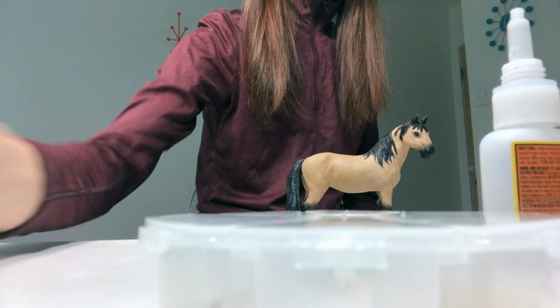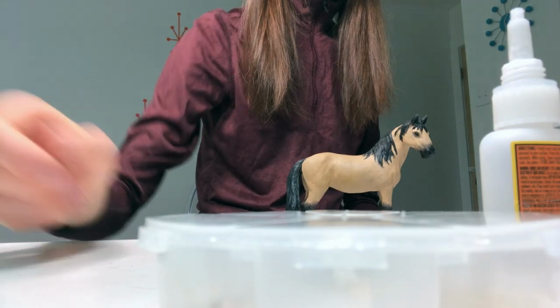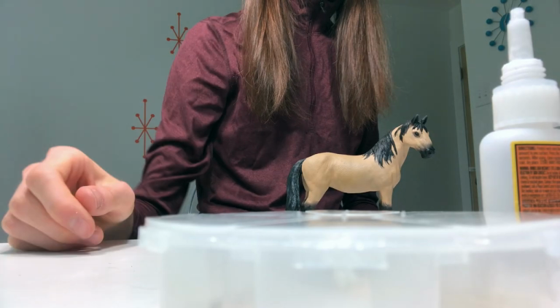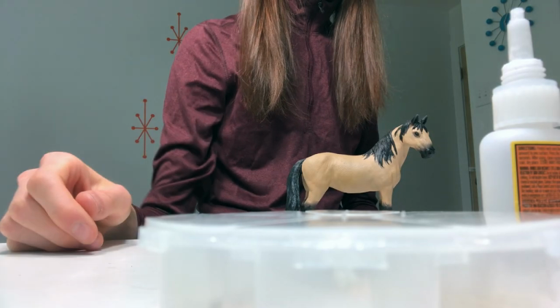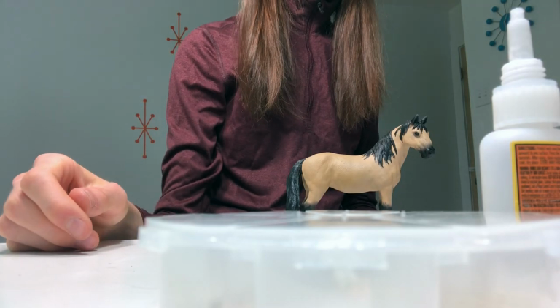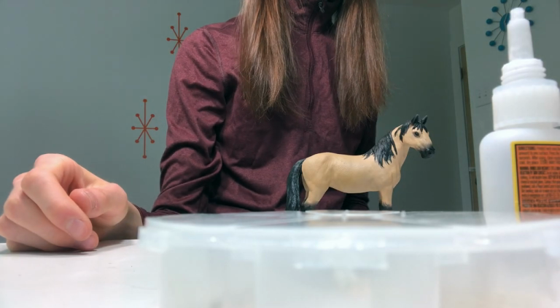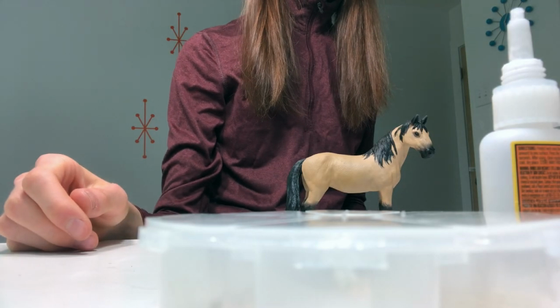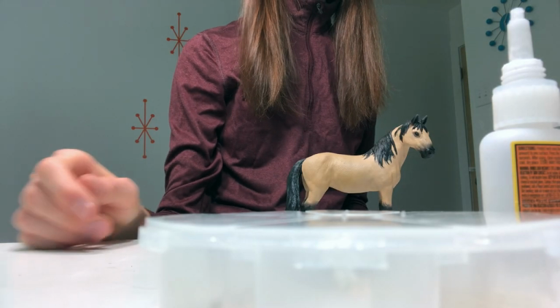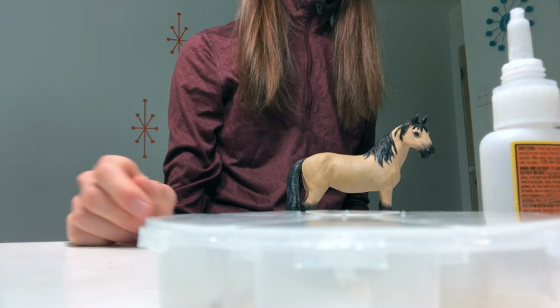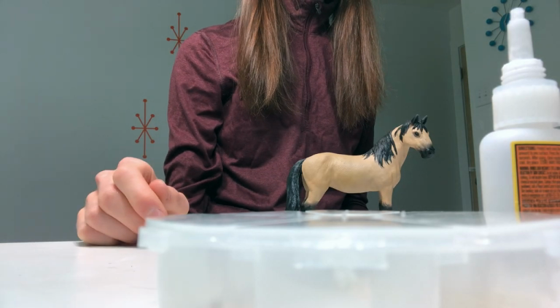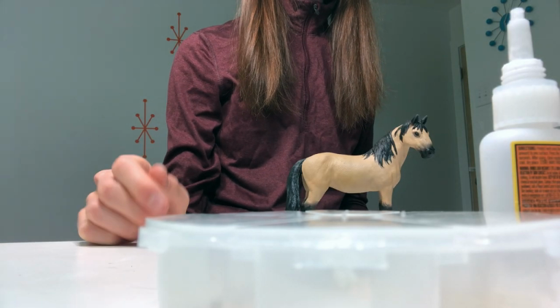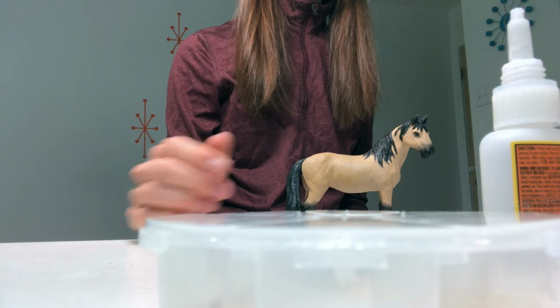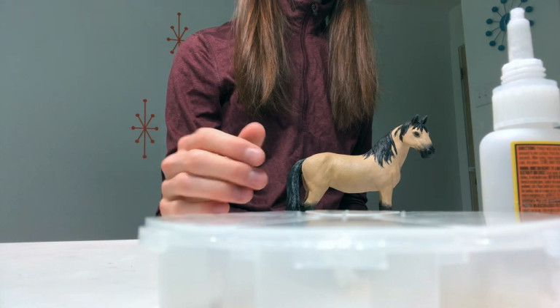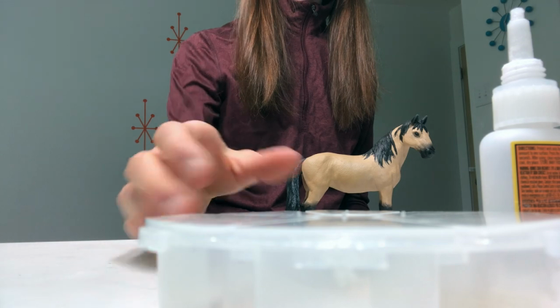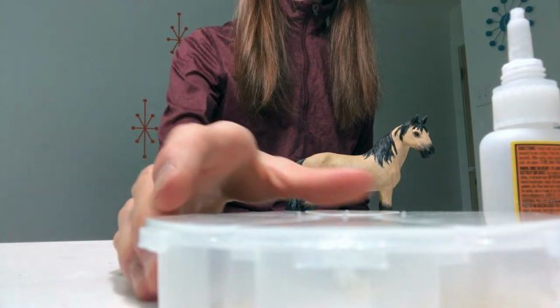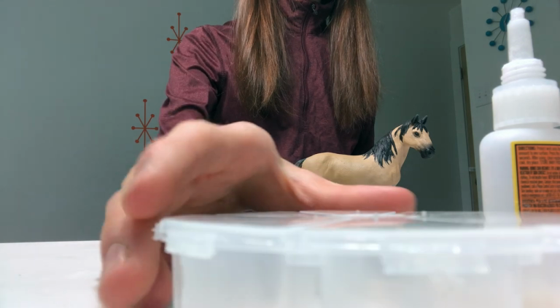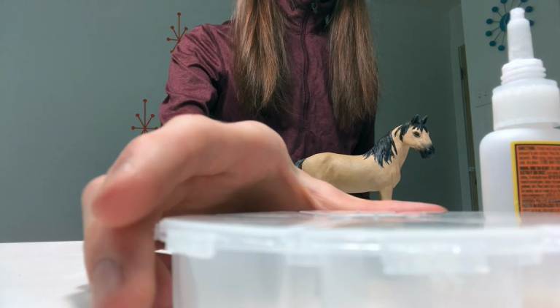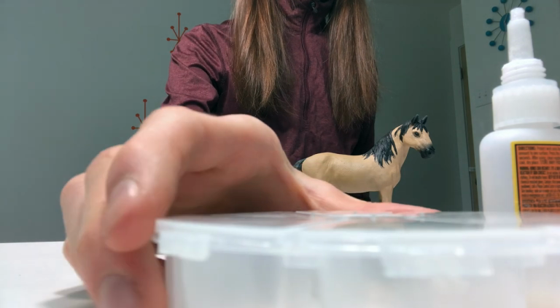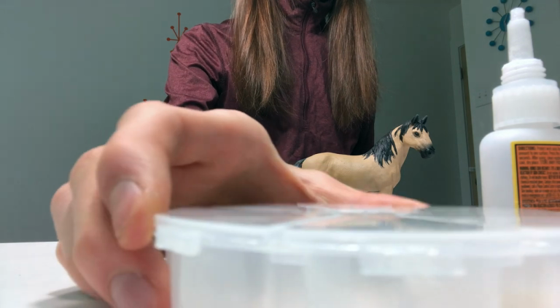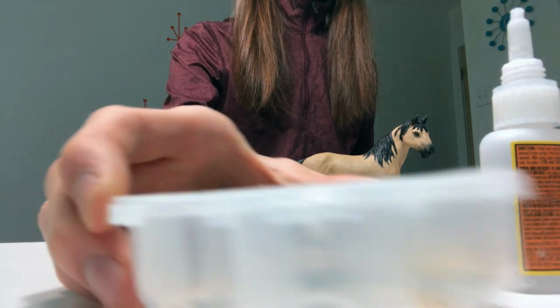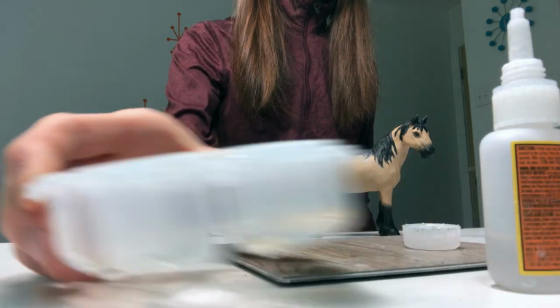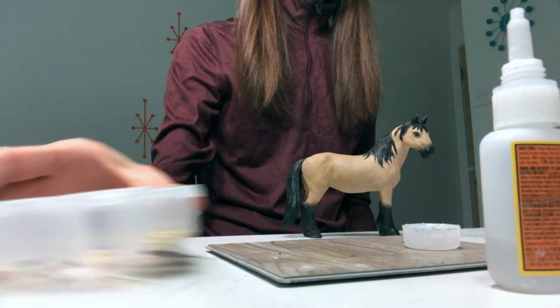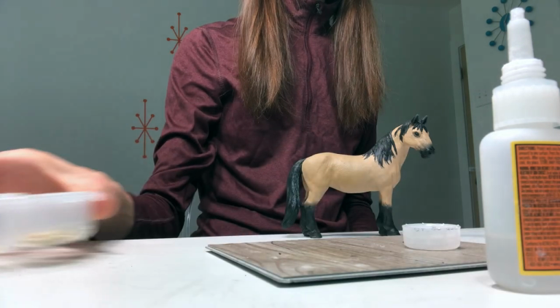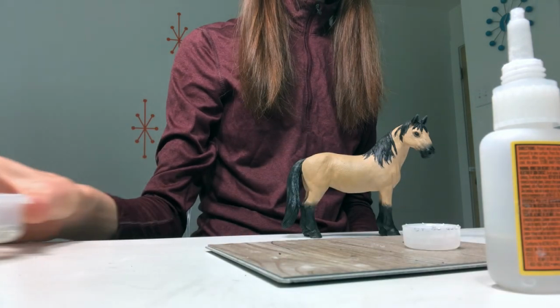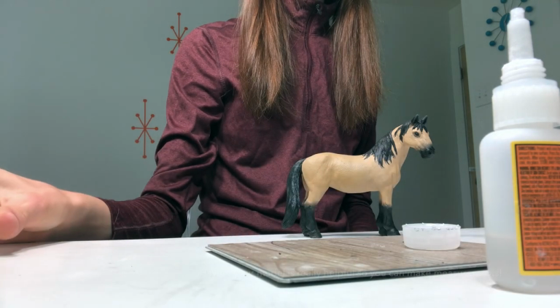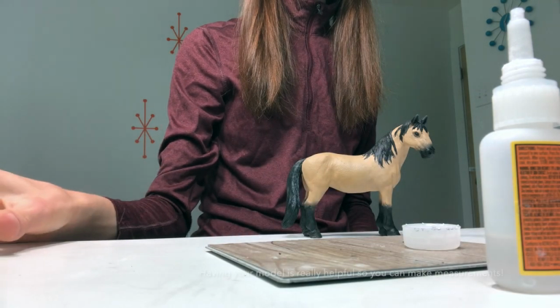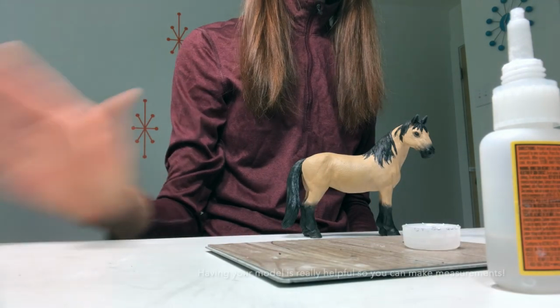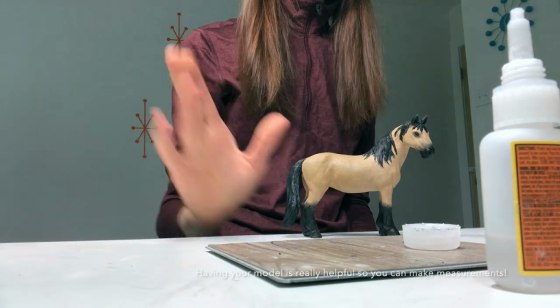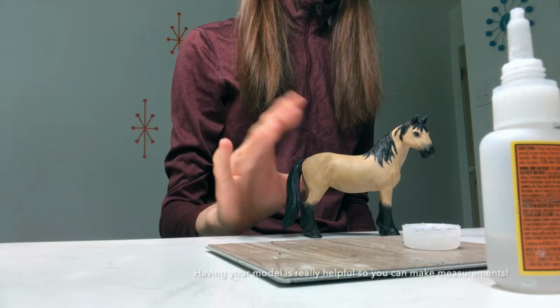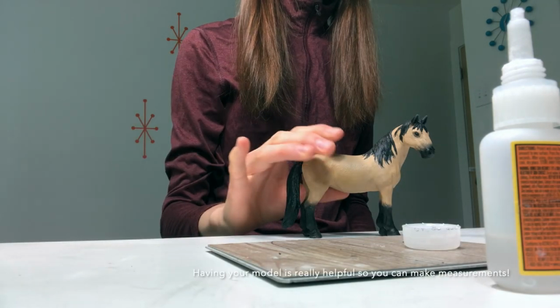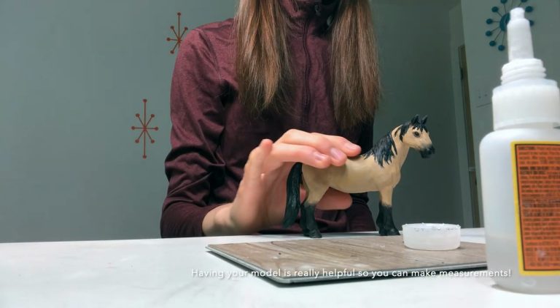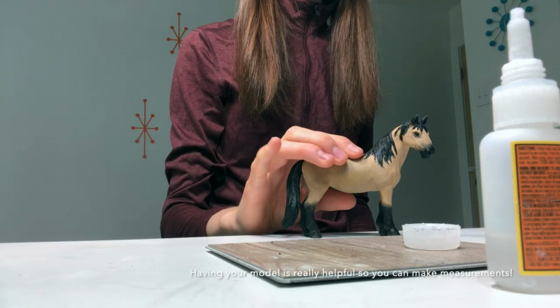Hey guys, a lot of you are asking for a halter tutorial, so that's what I'm going to do today.